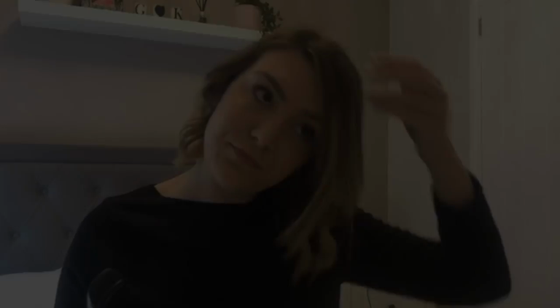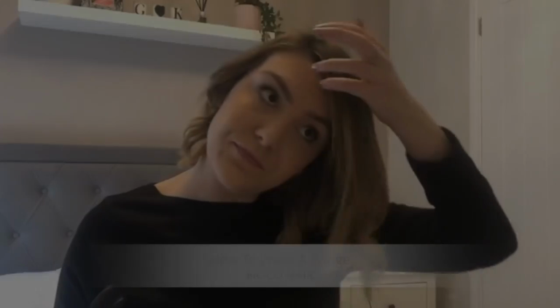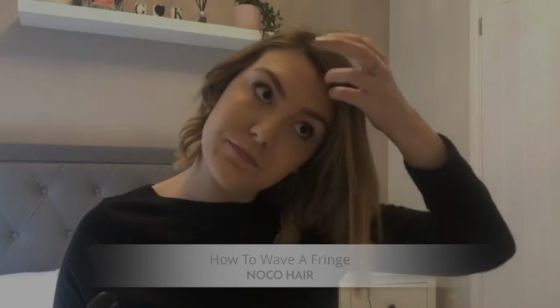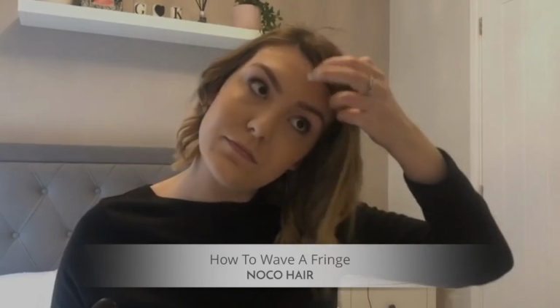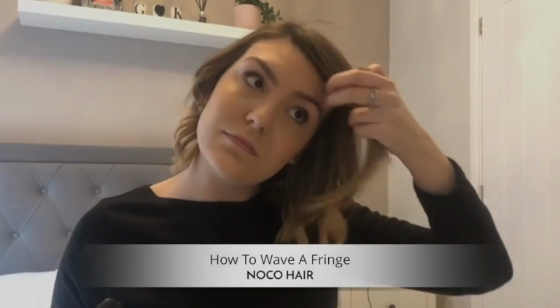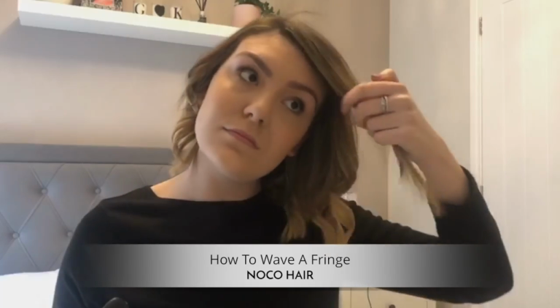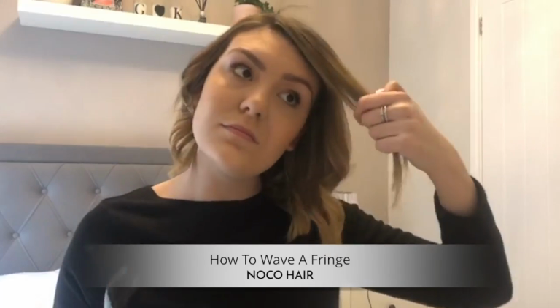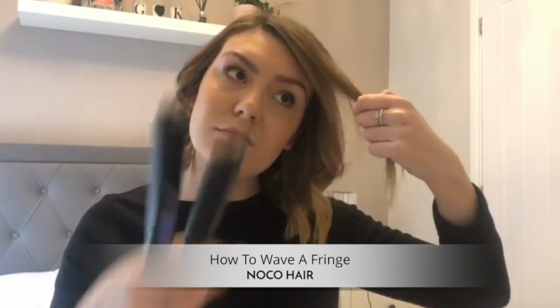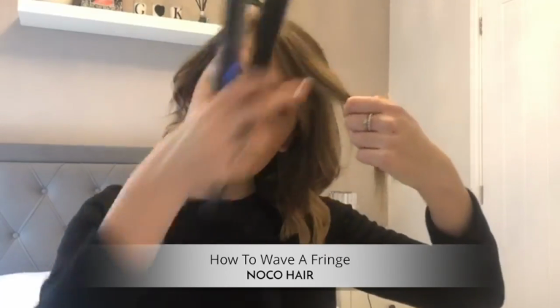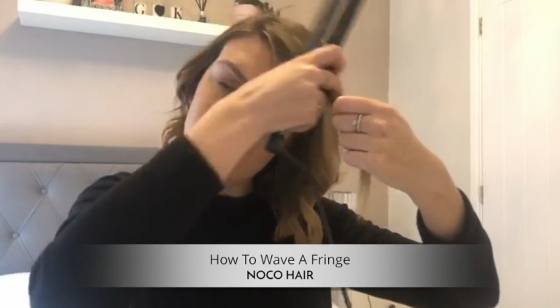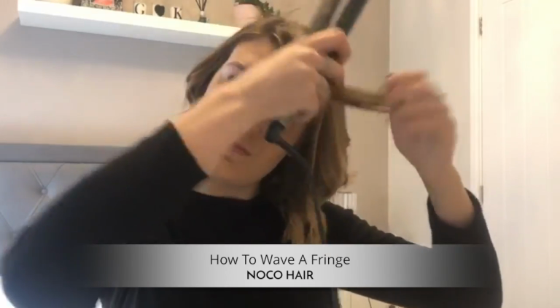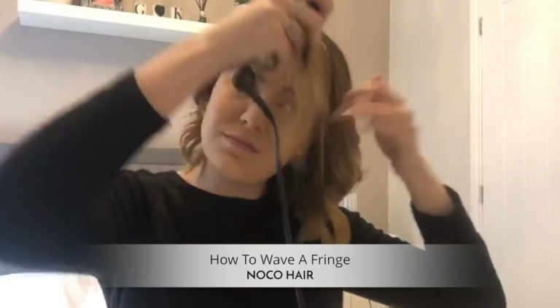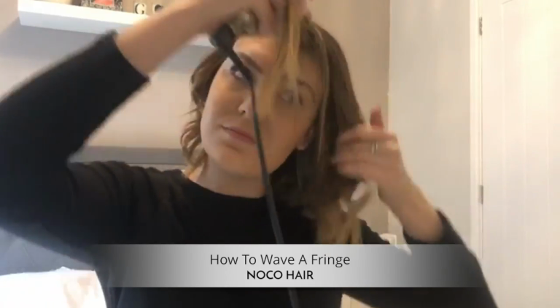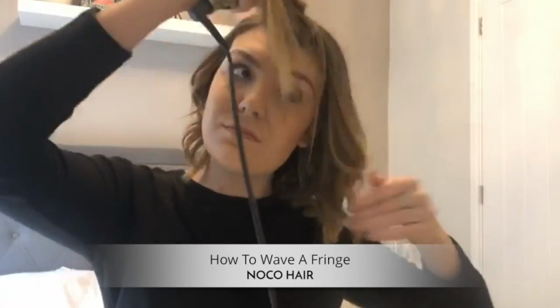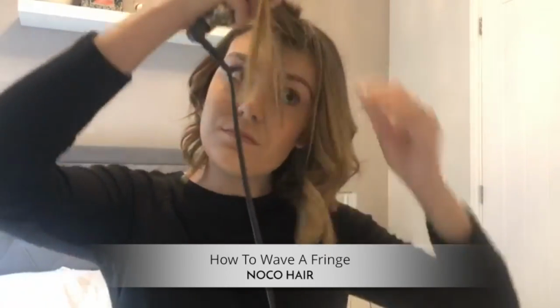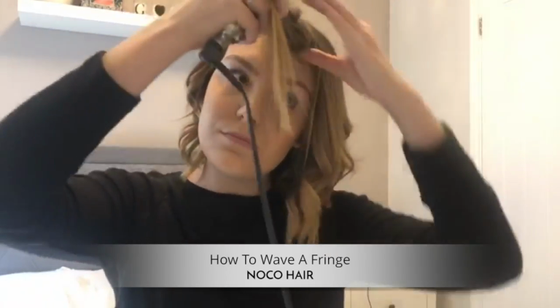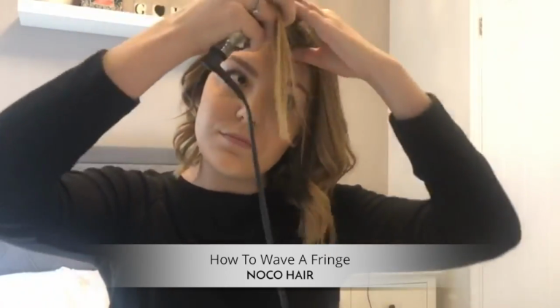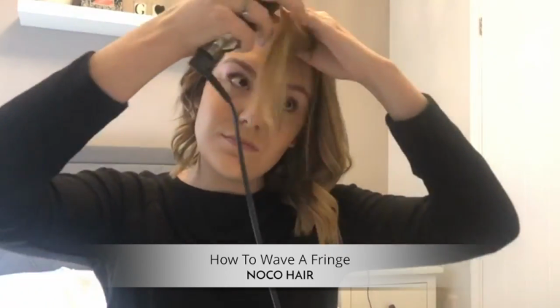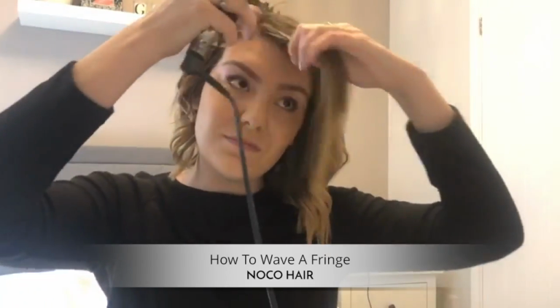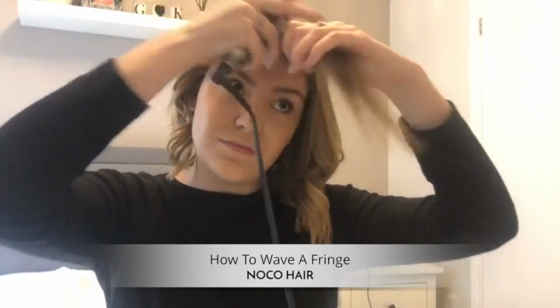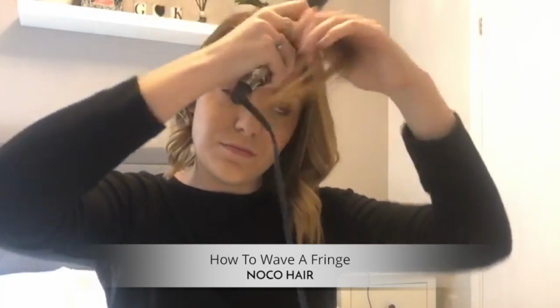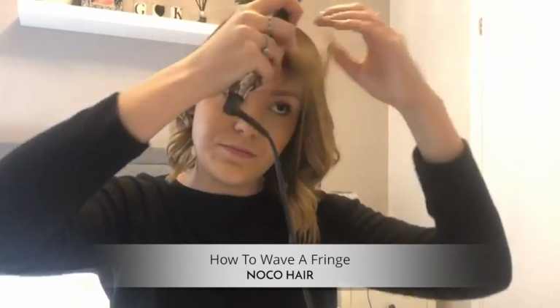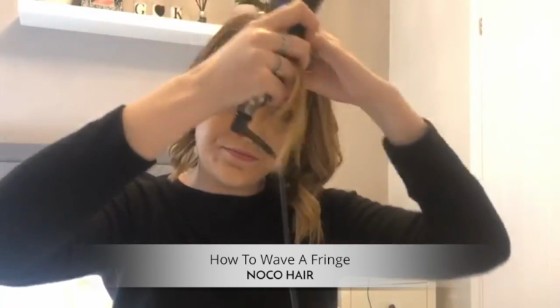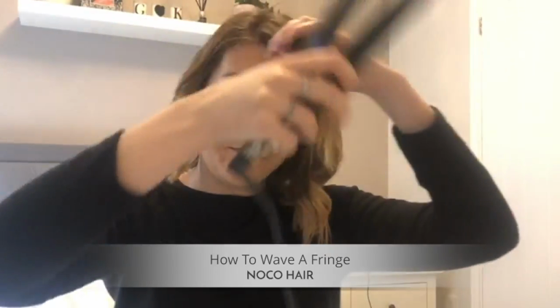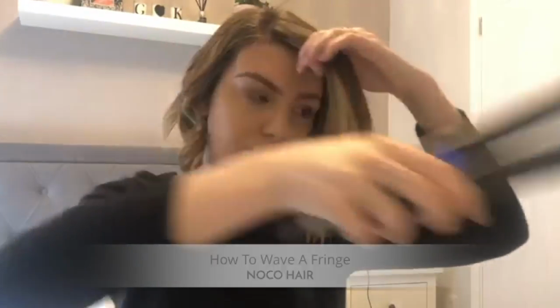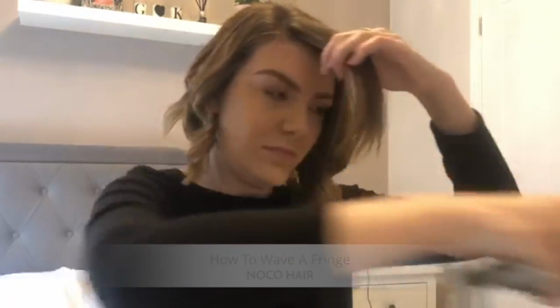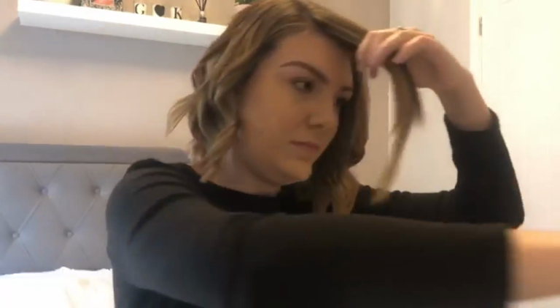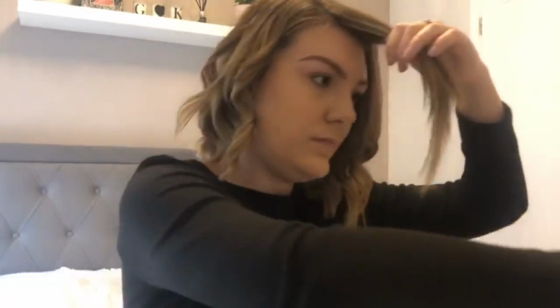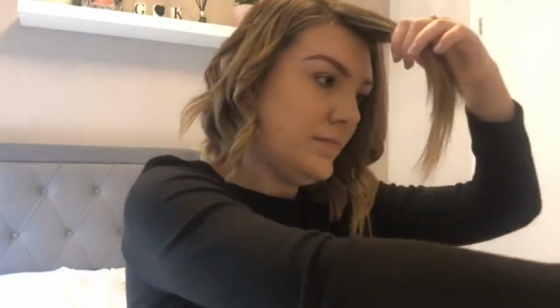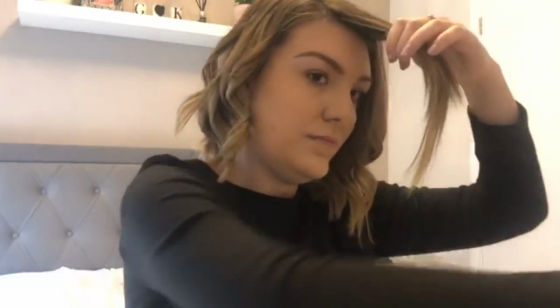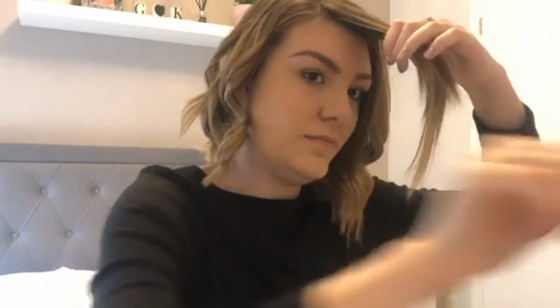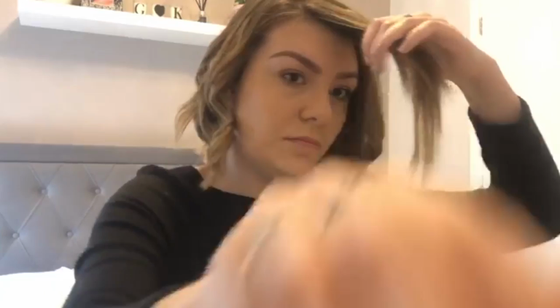Hi and welcome to KT's tutorial on how to wave a fringe.